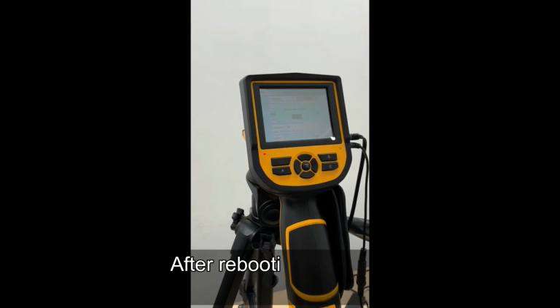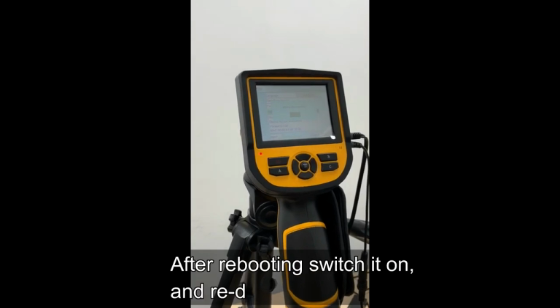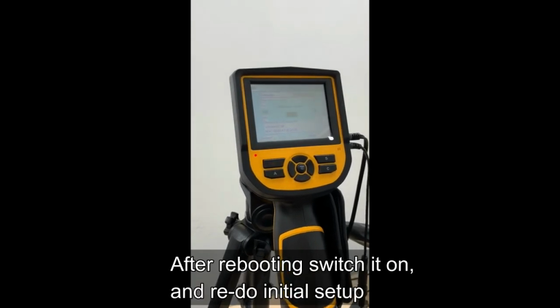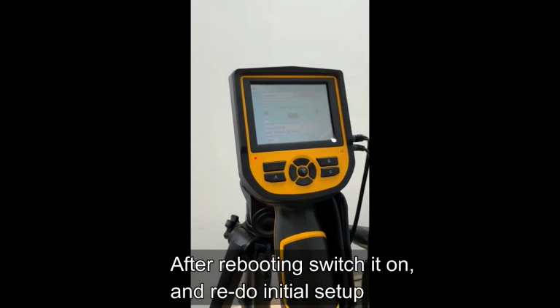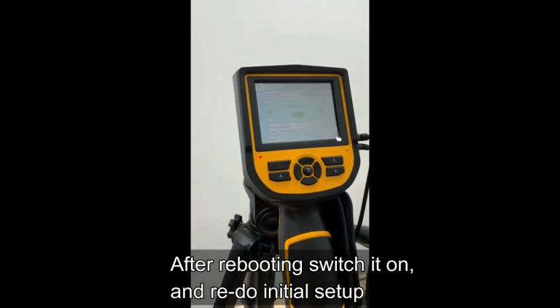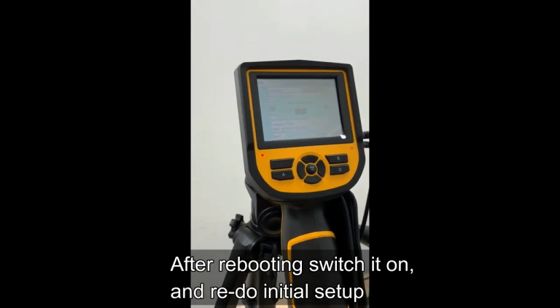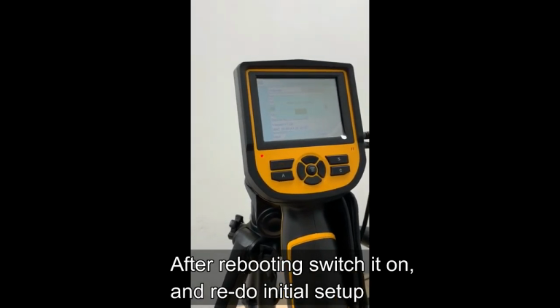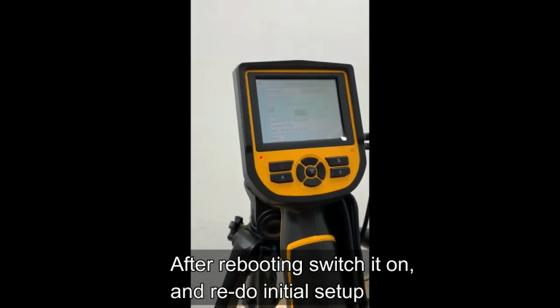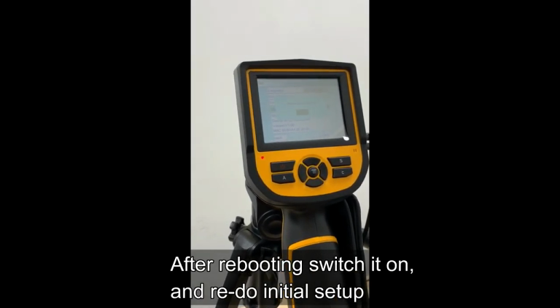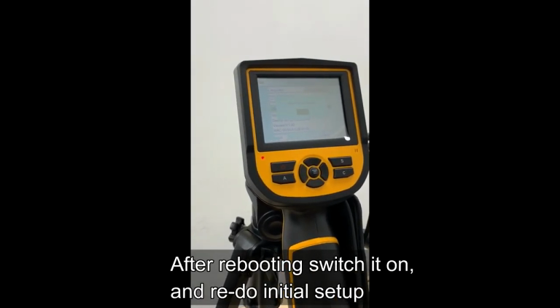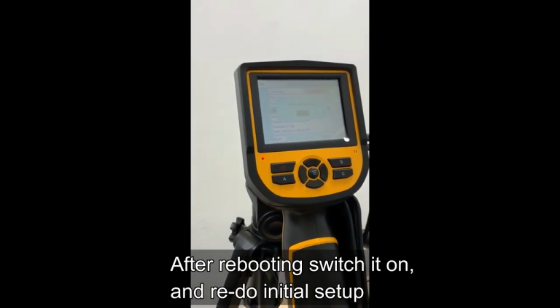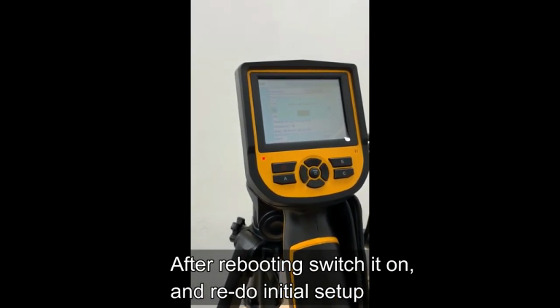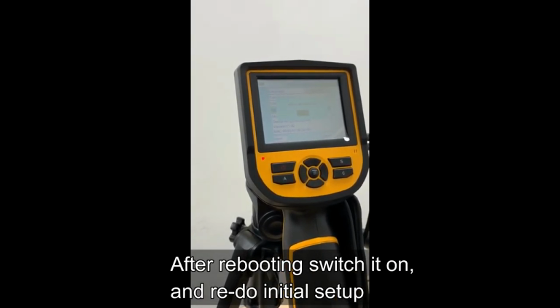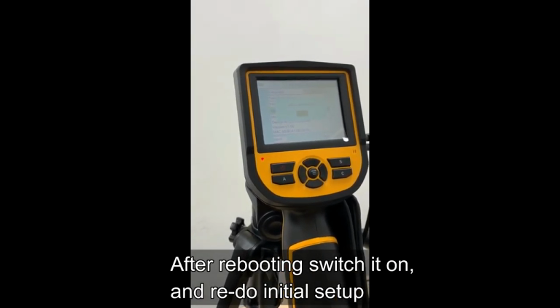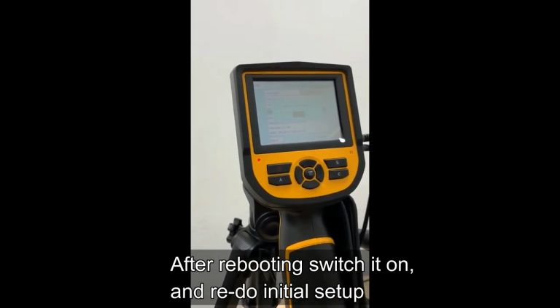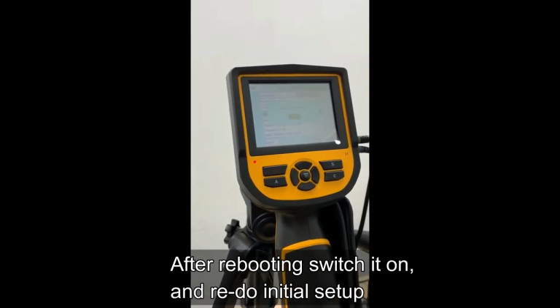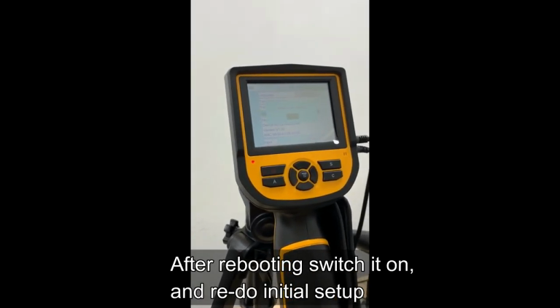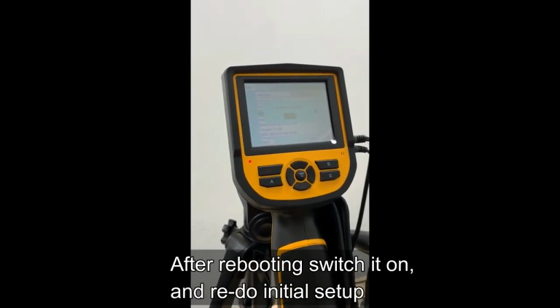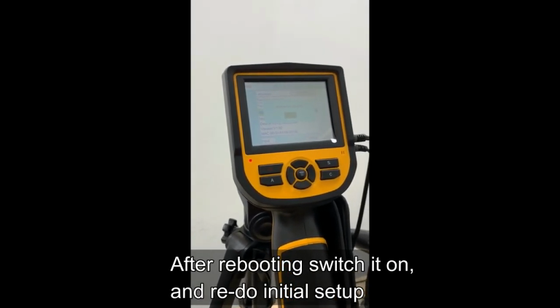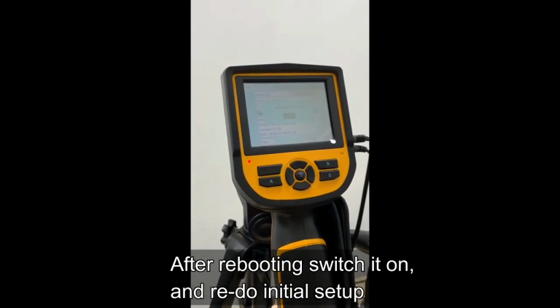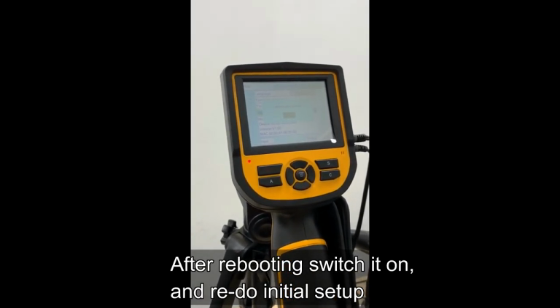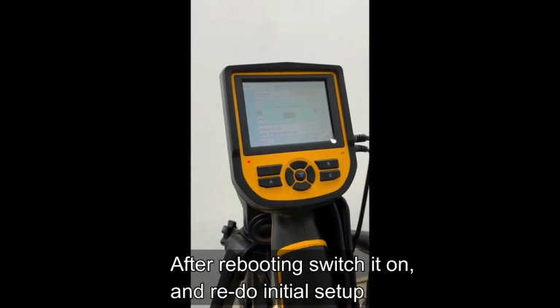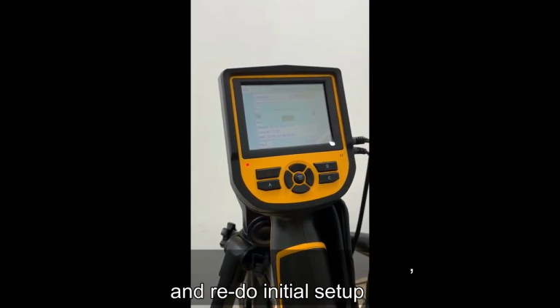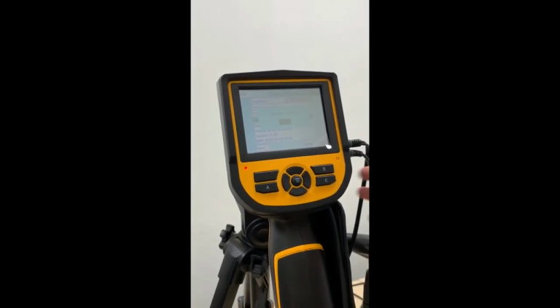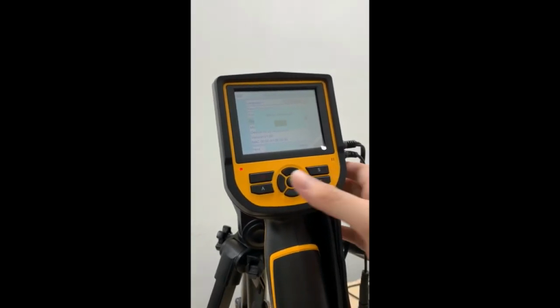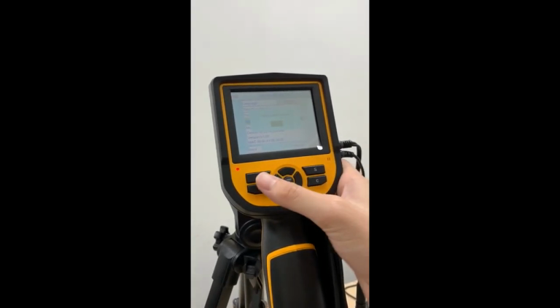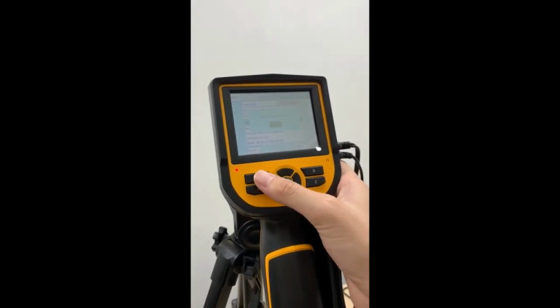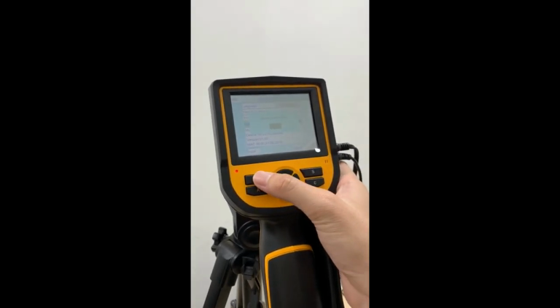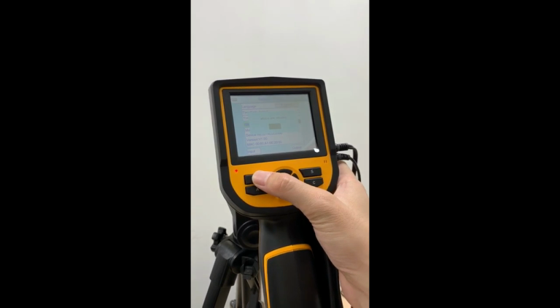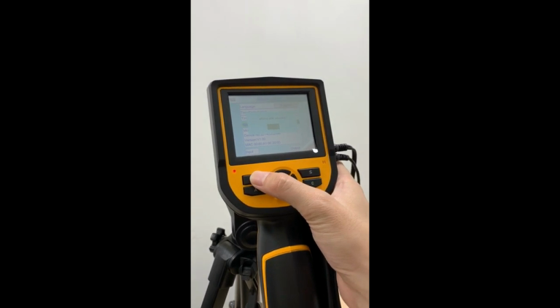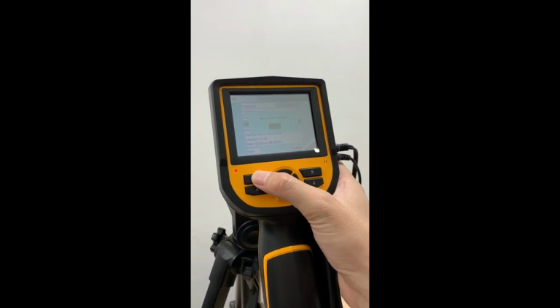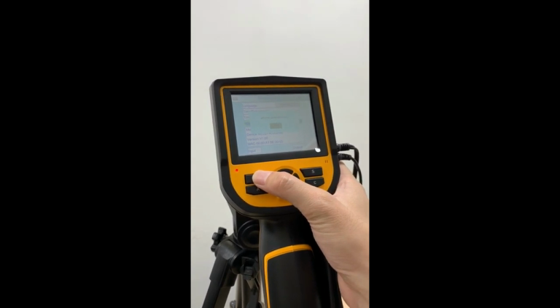Once you see the screen, press and hold the power off button until the screen is off.